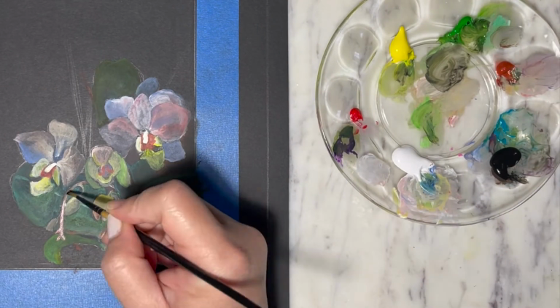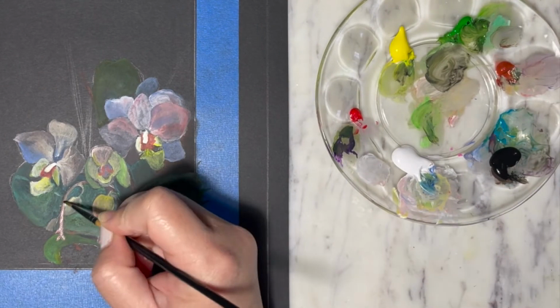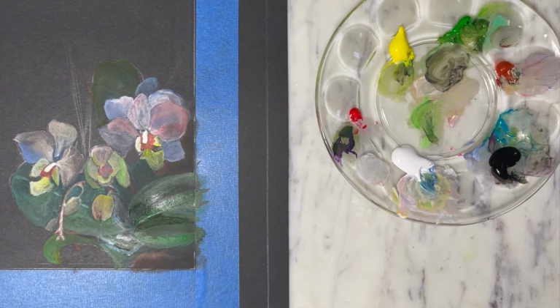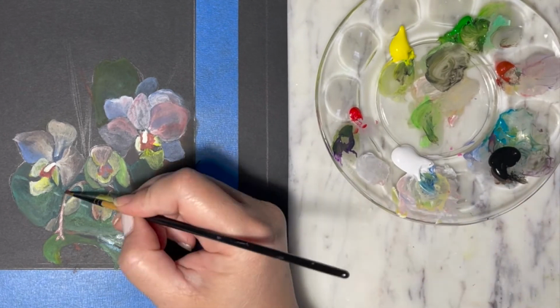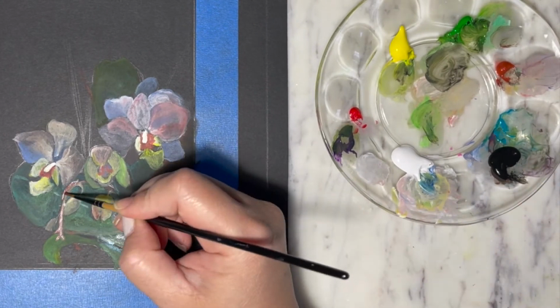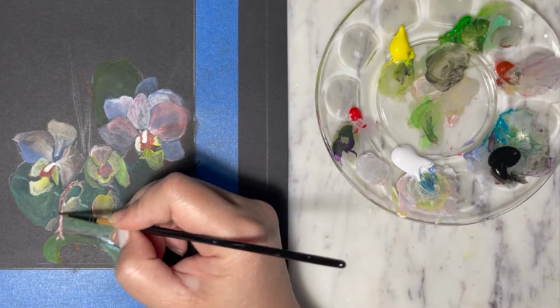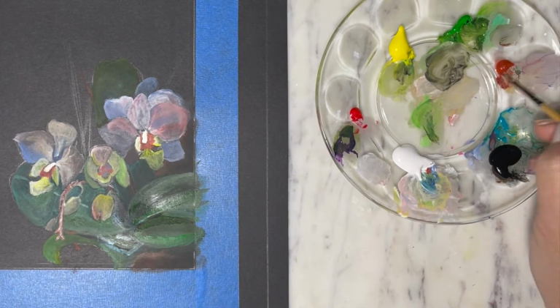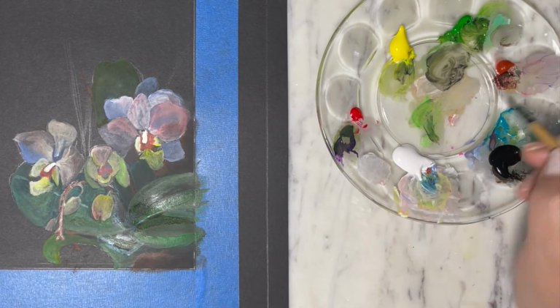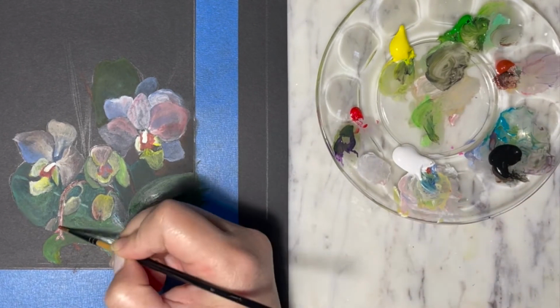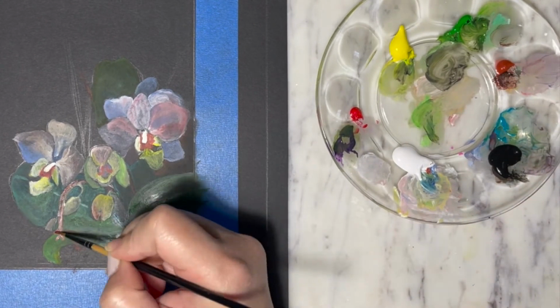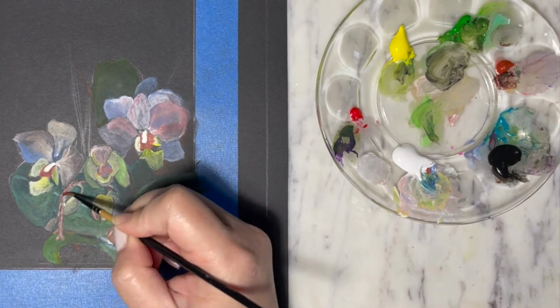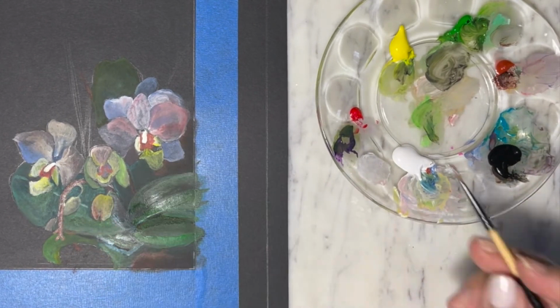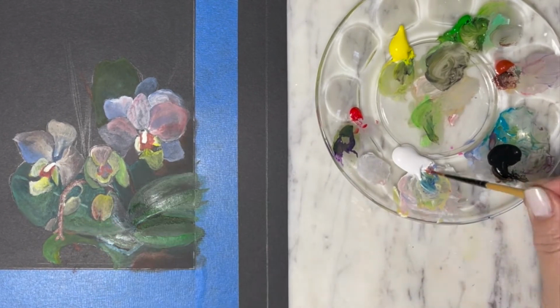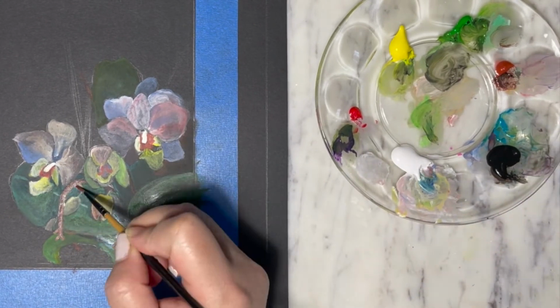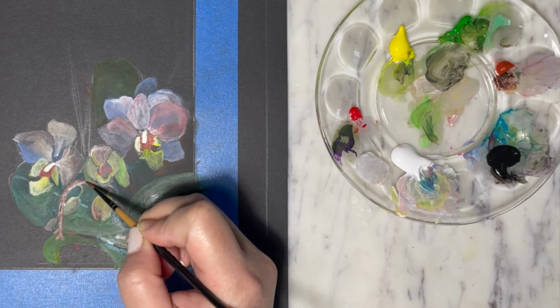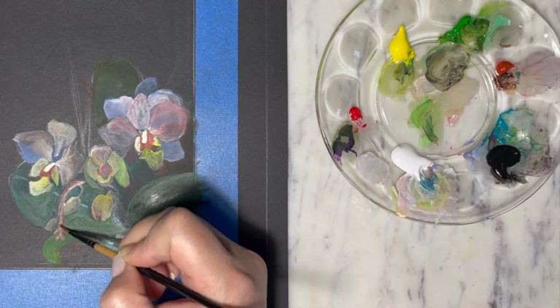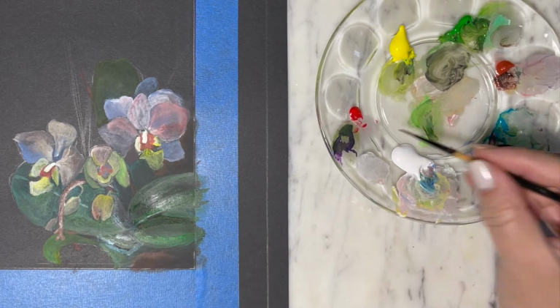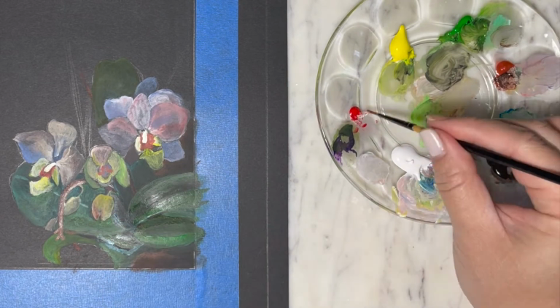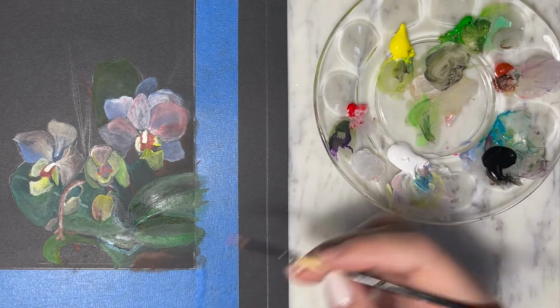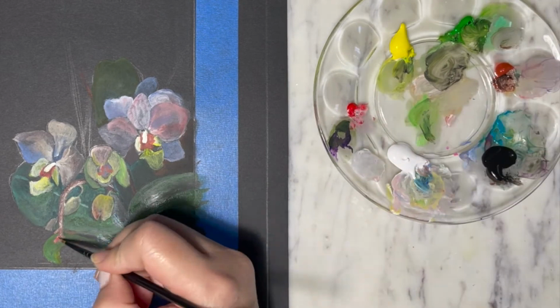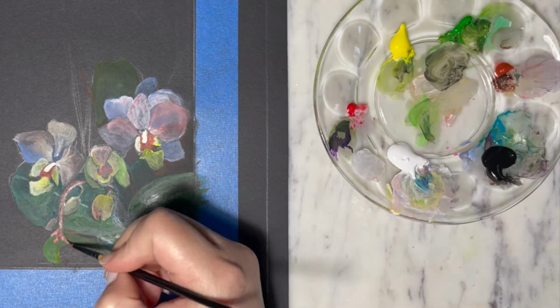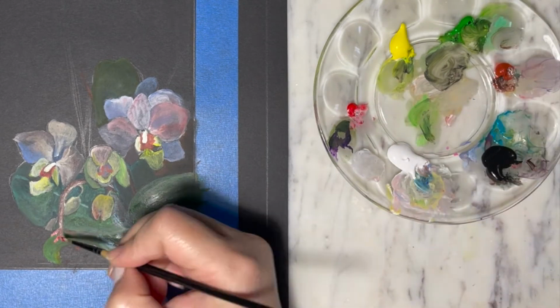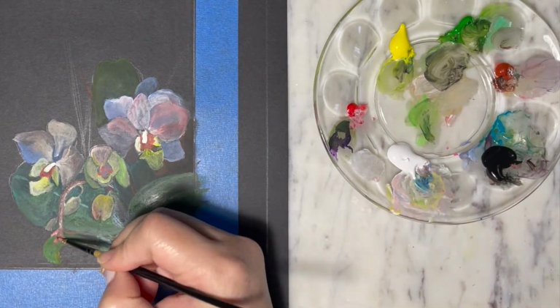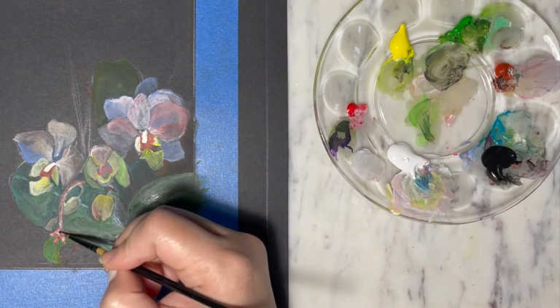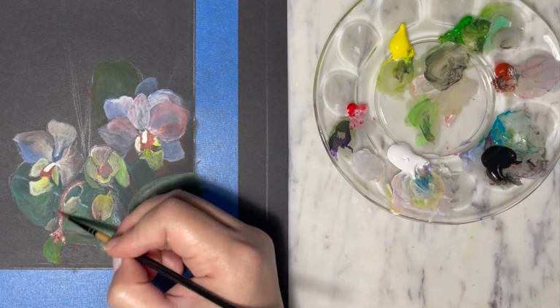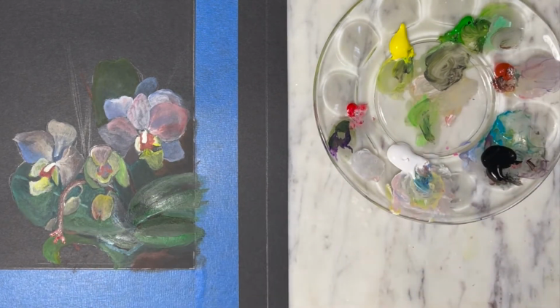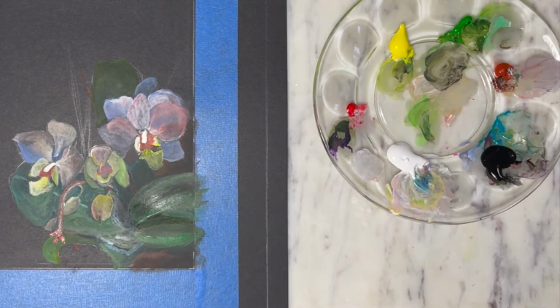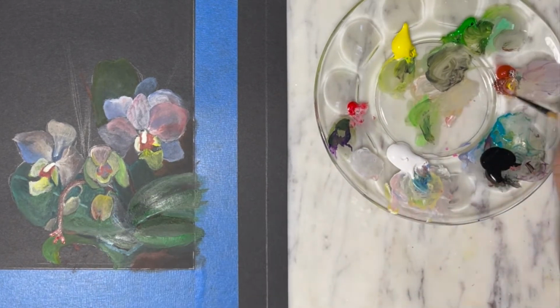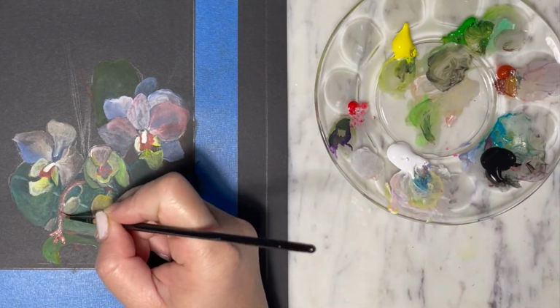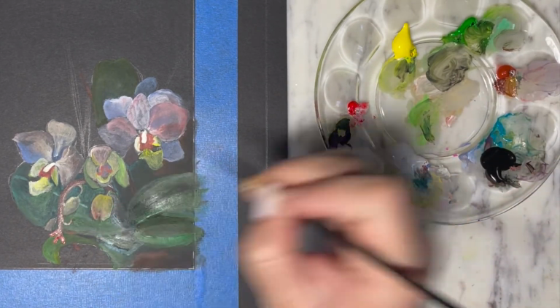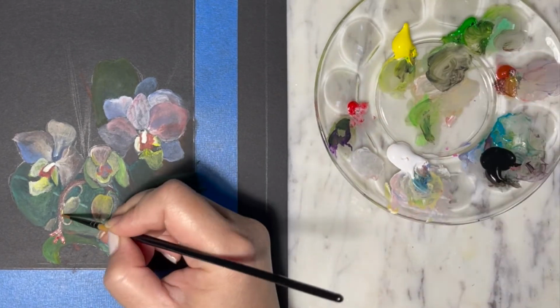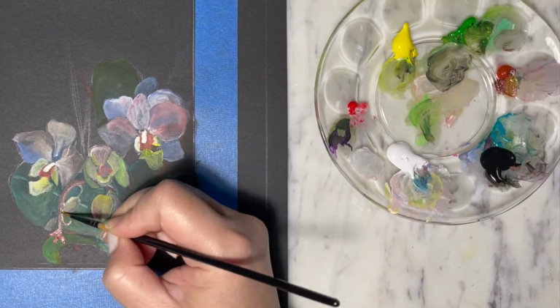For the stems of the orchids, I'm going to use a combination of carmine and dark blue.